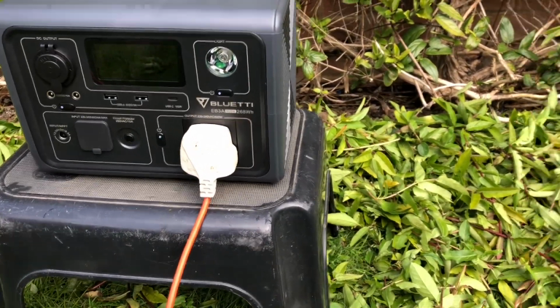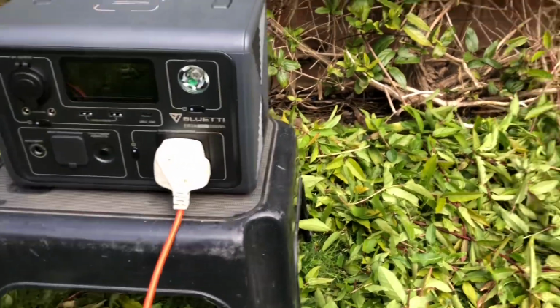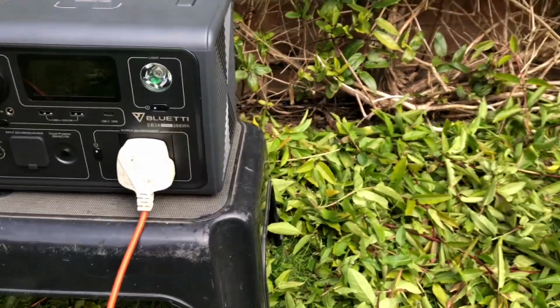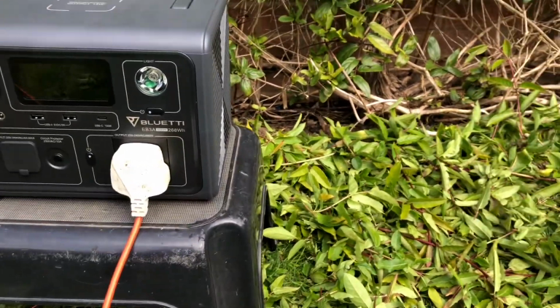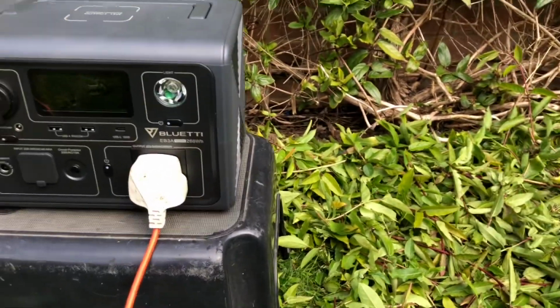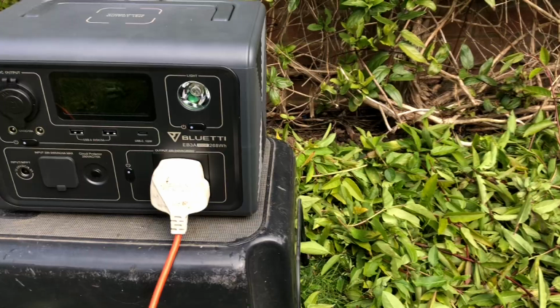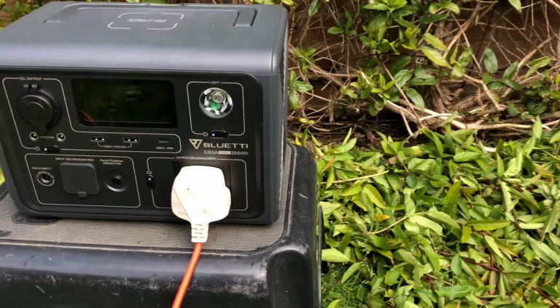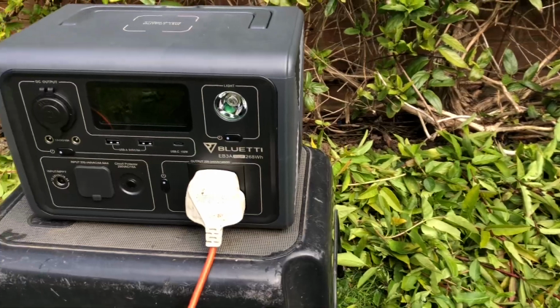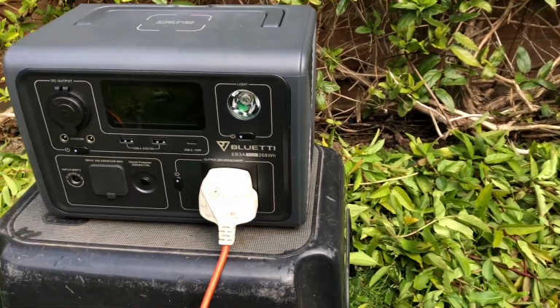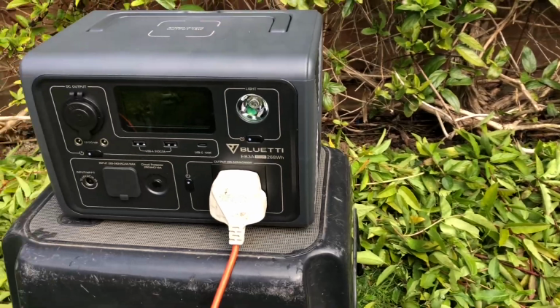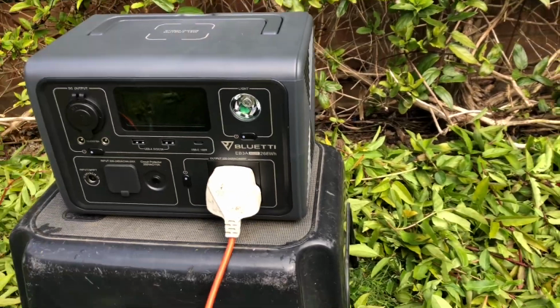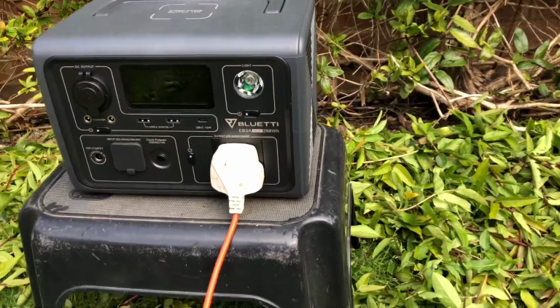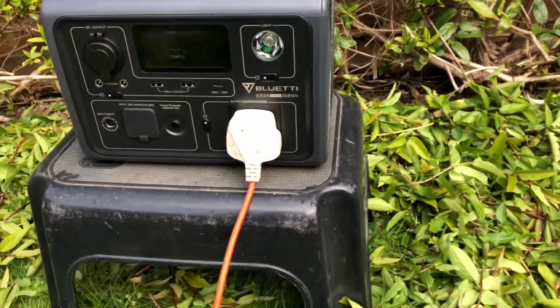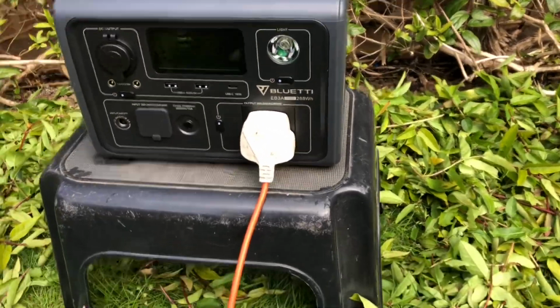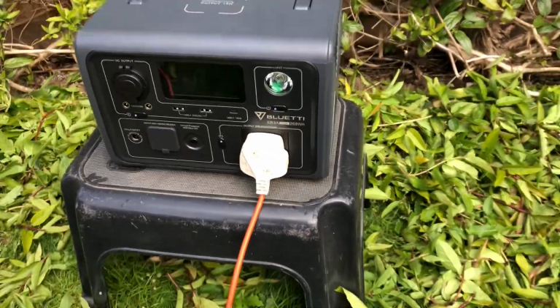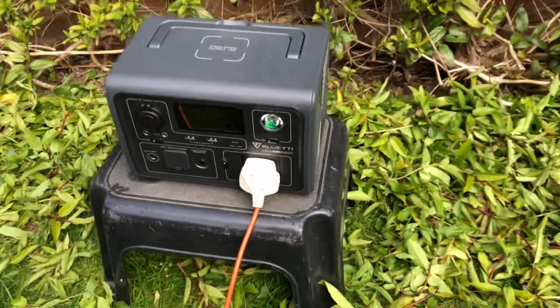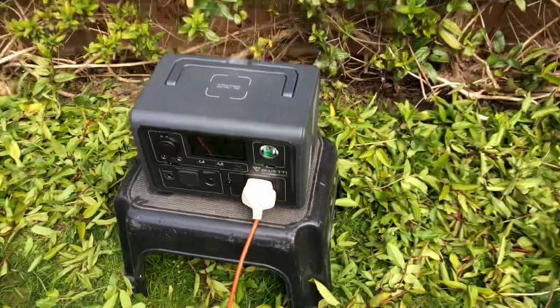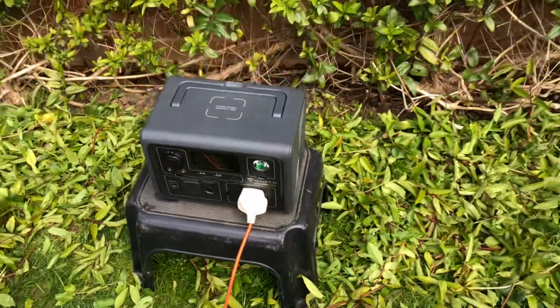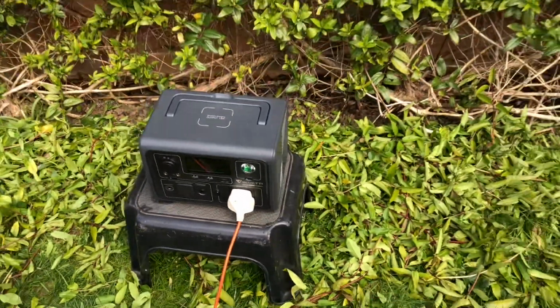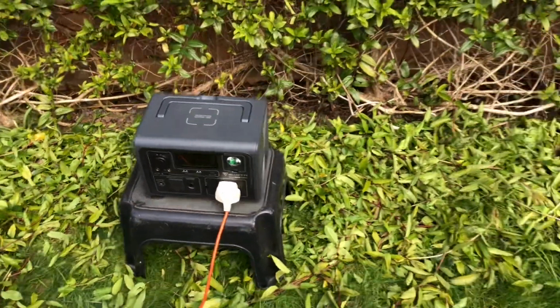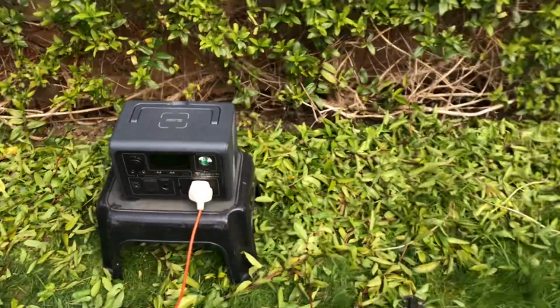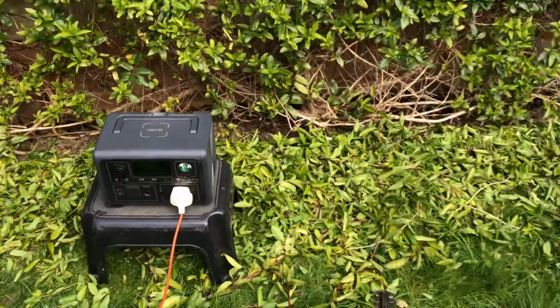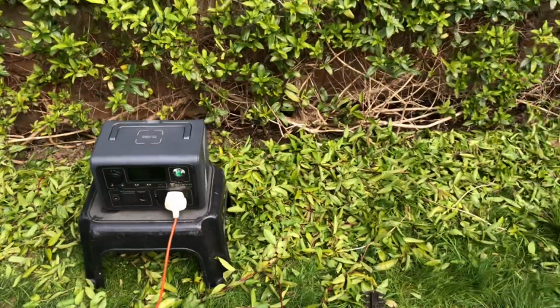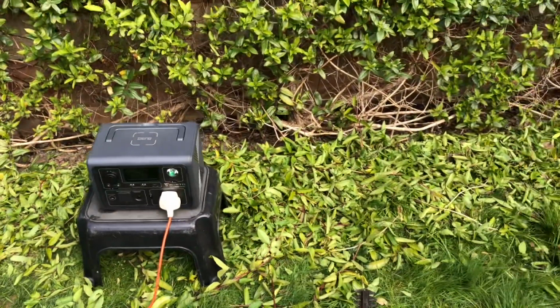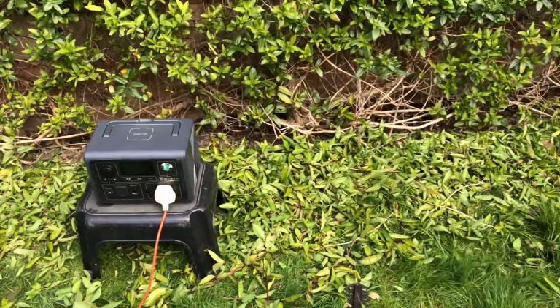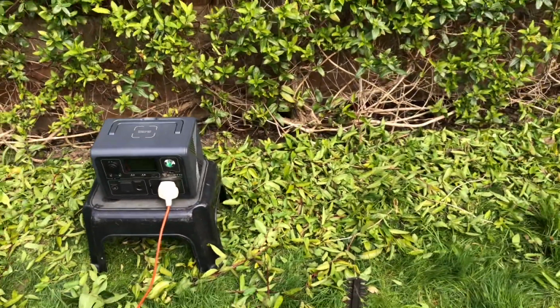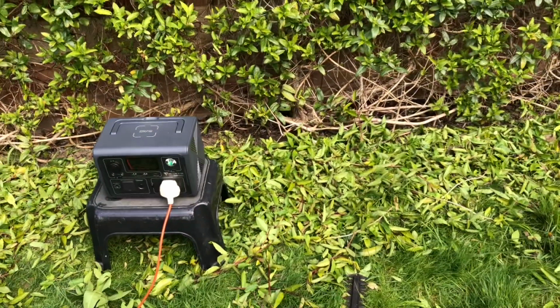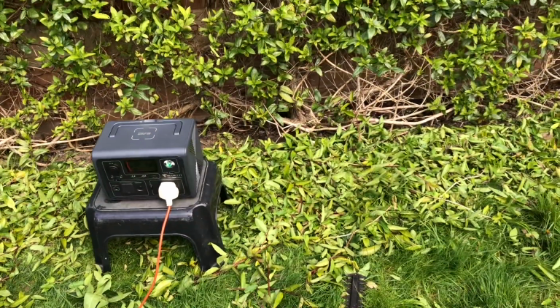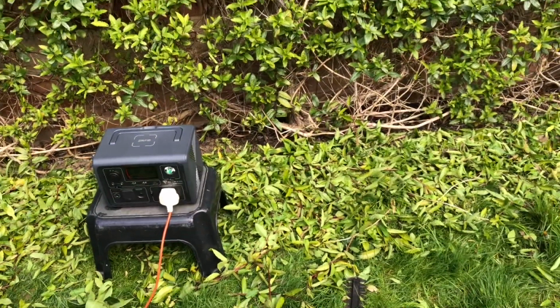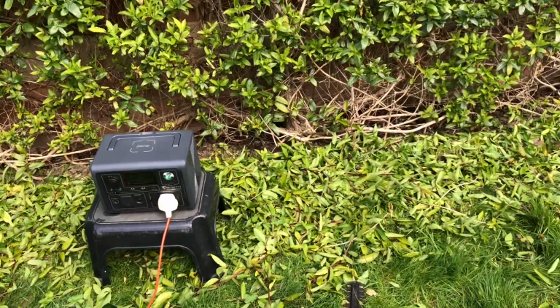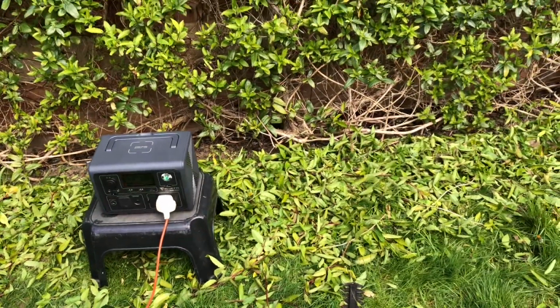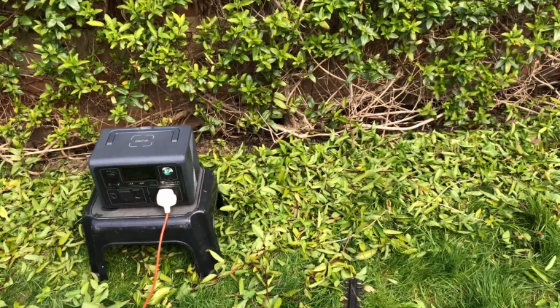Quite successful, and of course I can recharge that from the sunlight when I'm done. Thanks for watching.